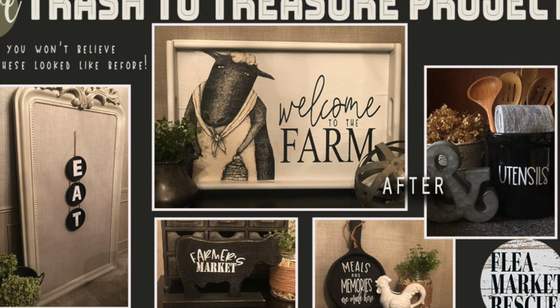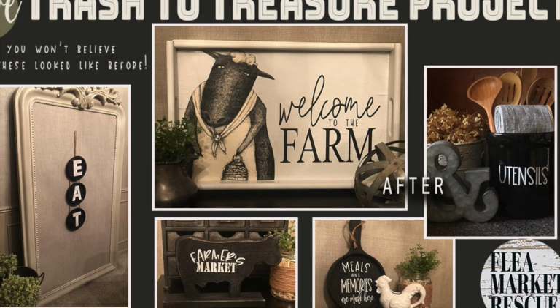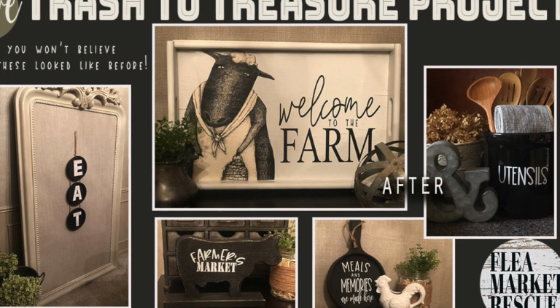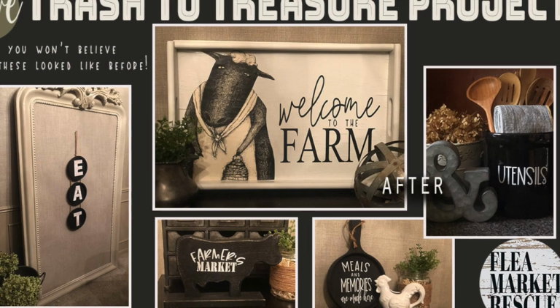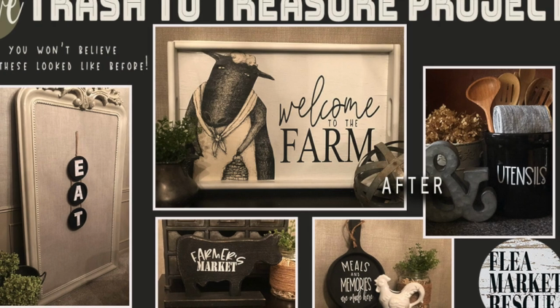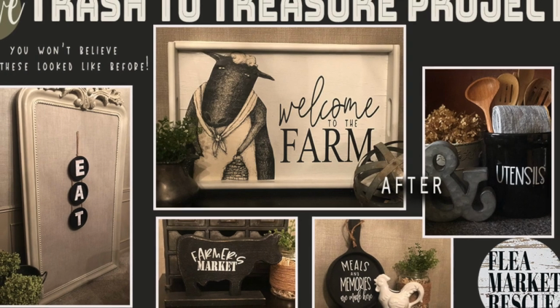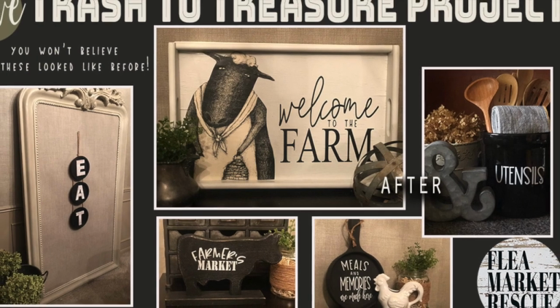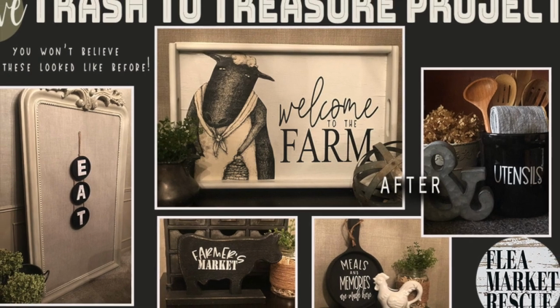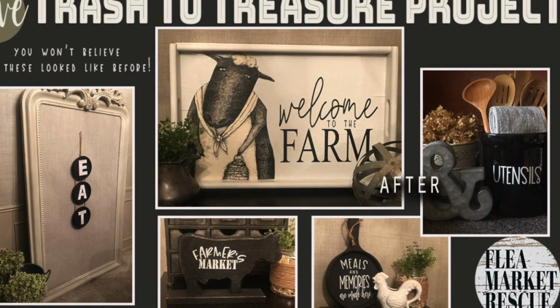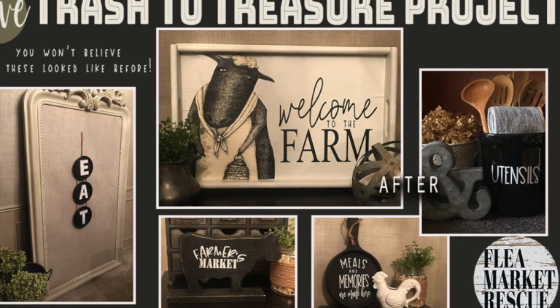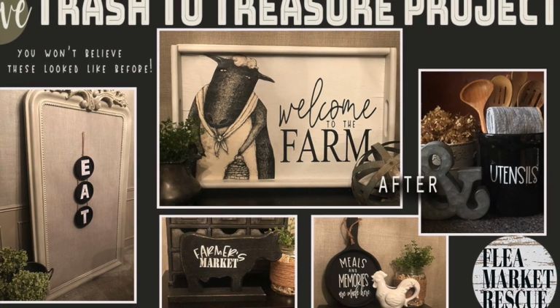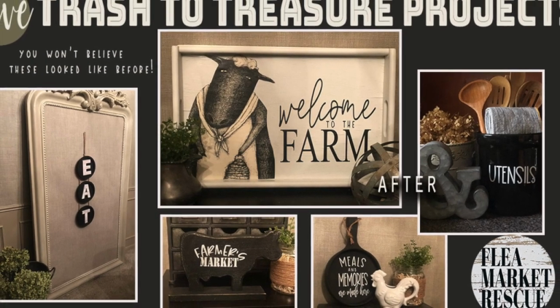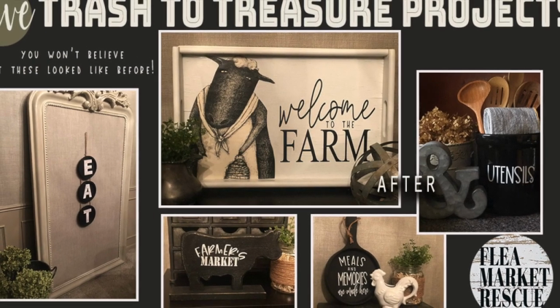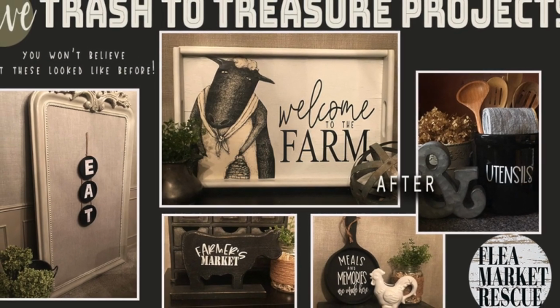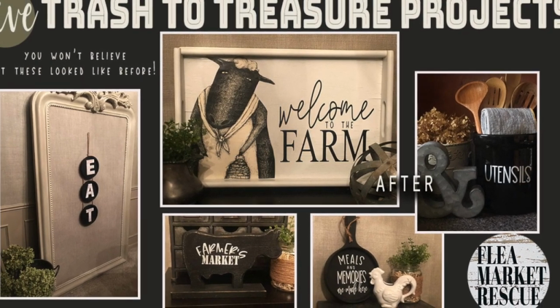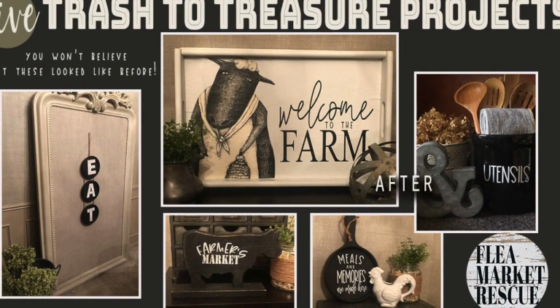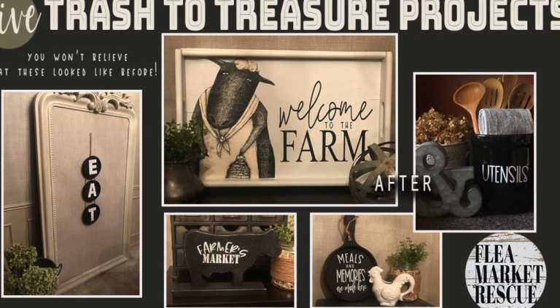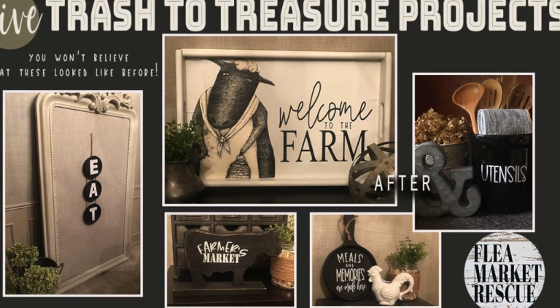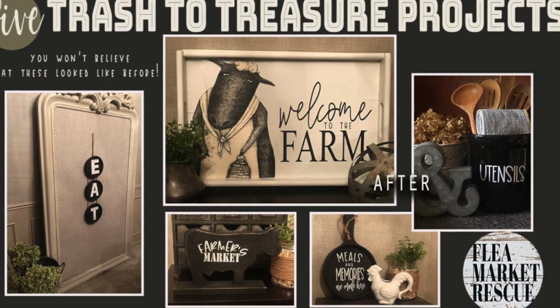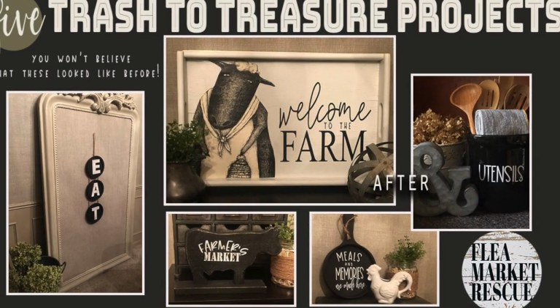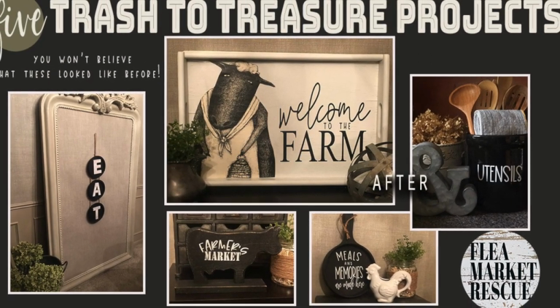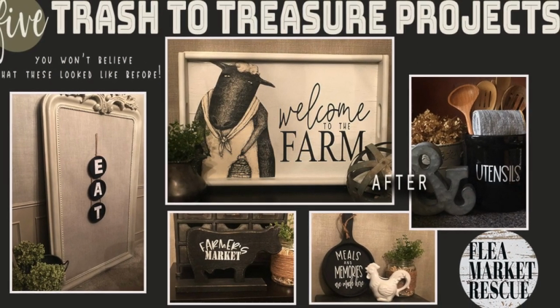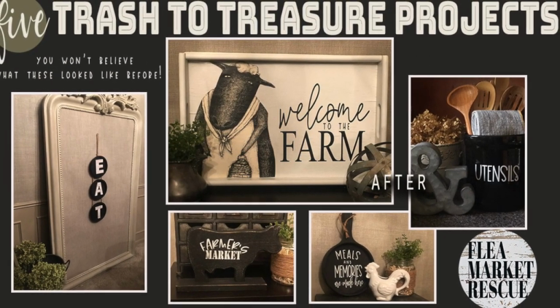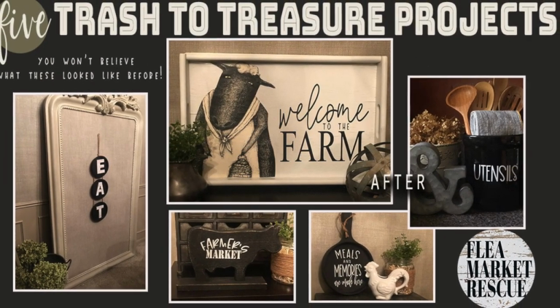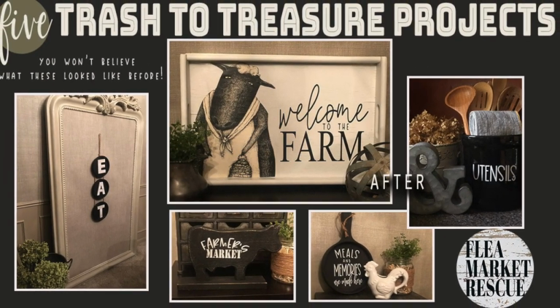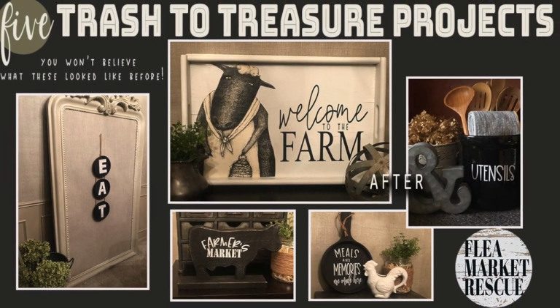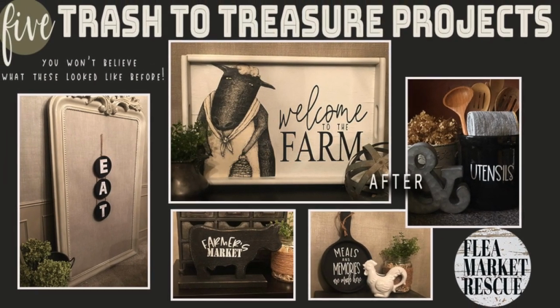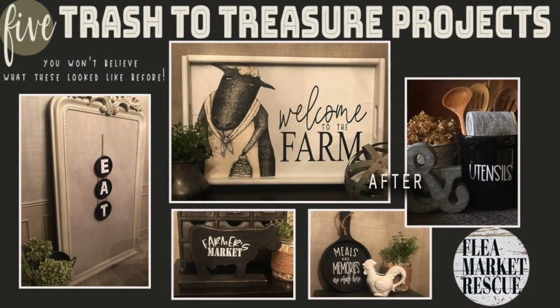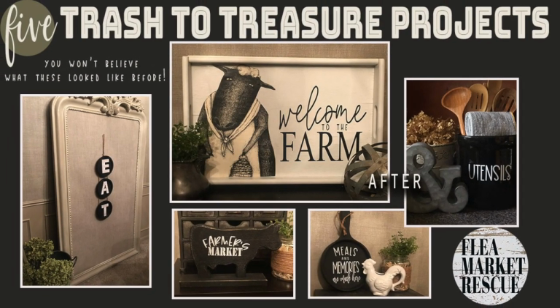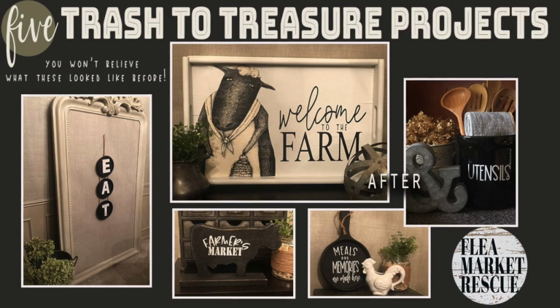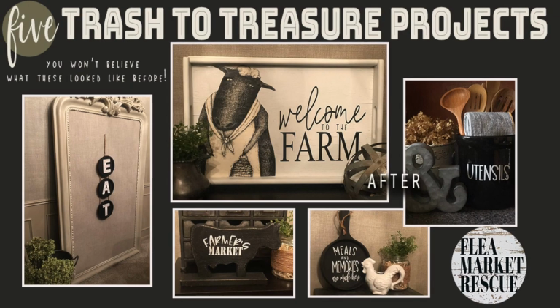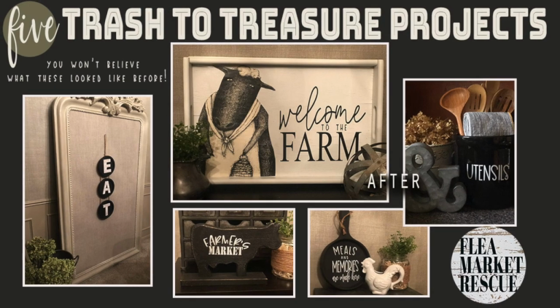In this episode of Flea Market Rescue, I'm going to teach you how to do five trash-to-treasure projects that I think you're going to love.